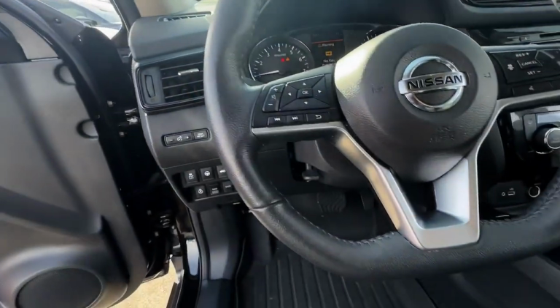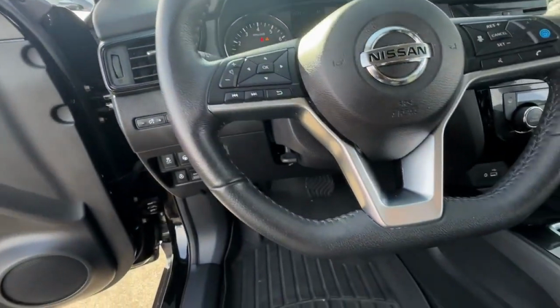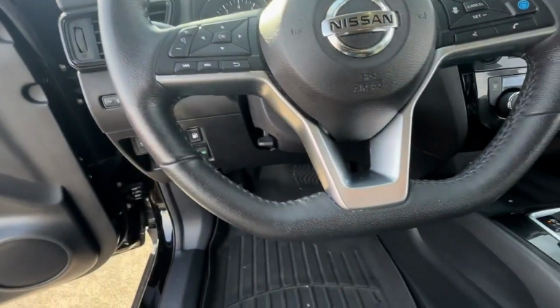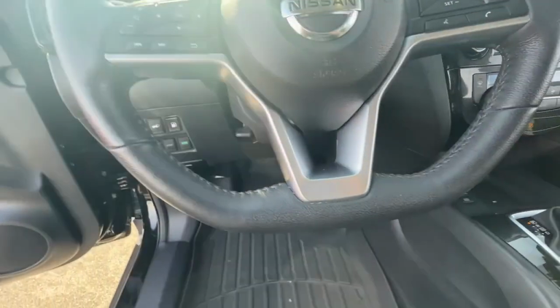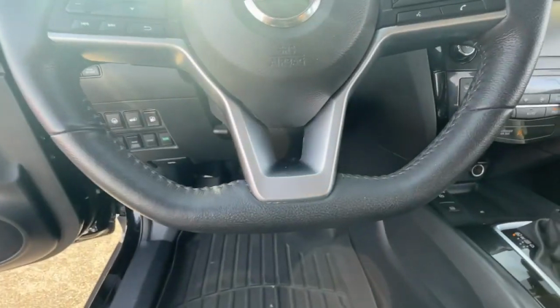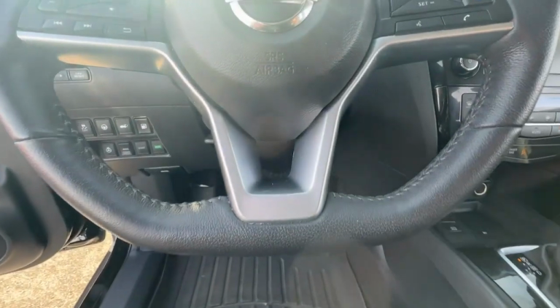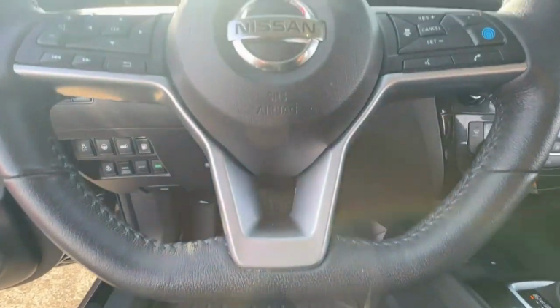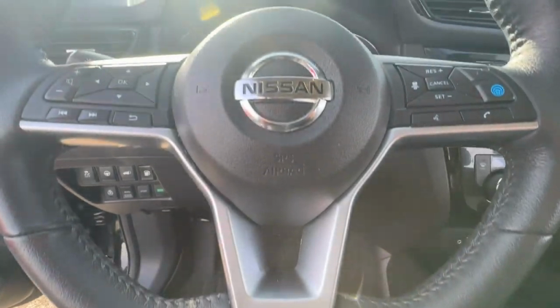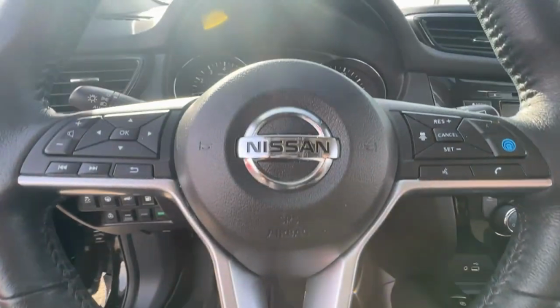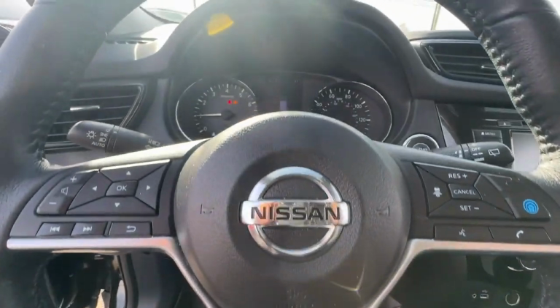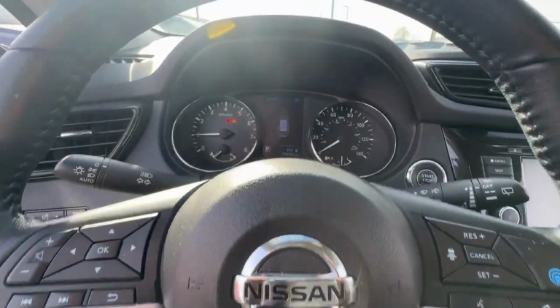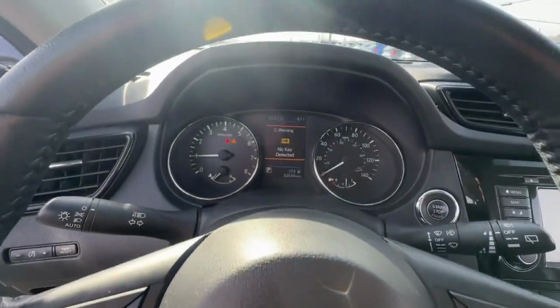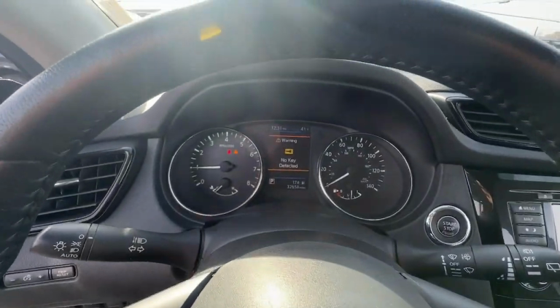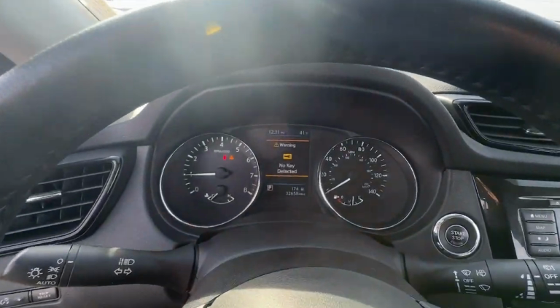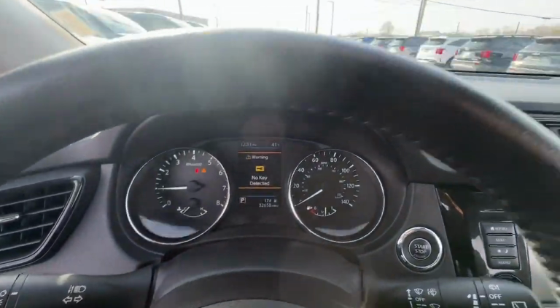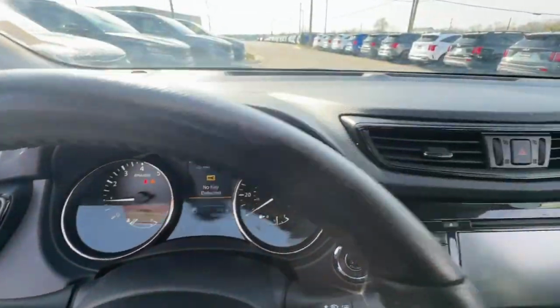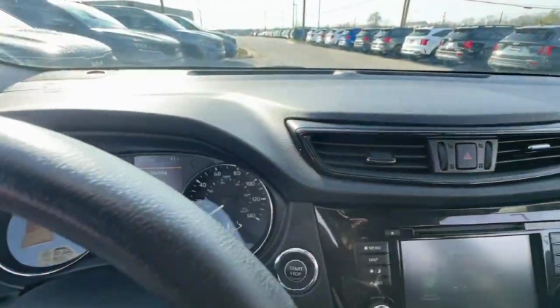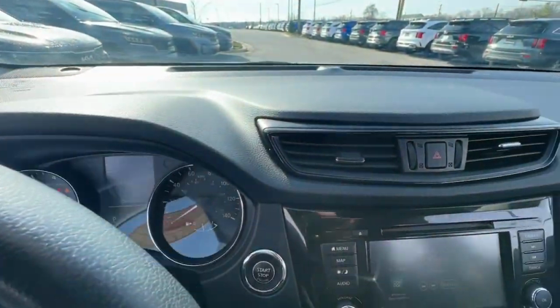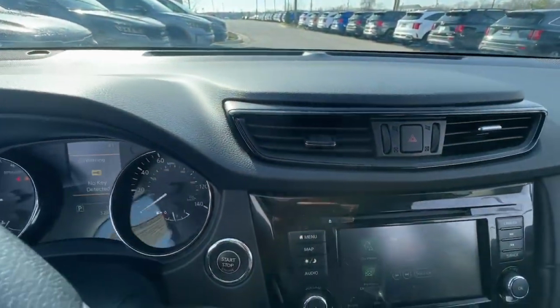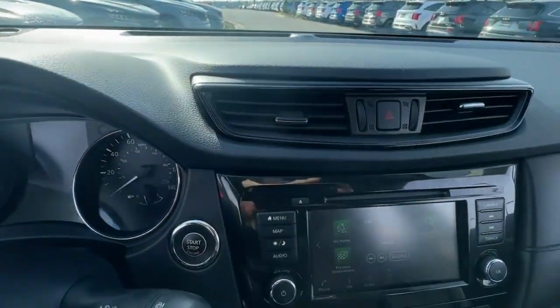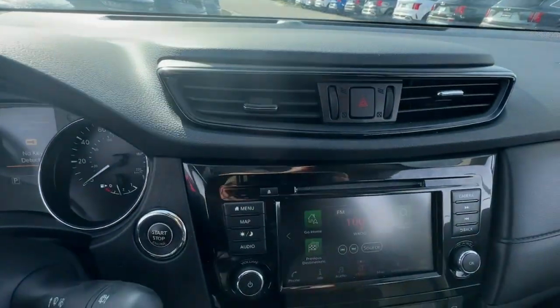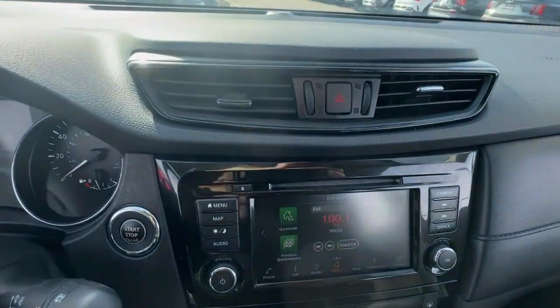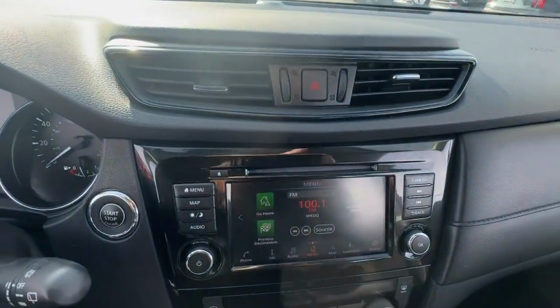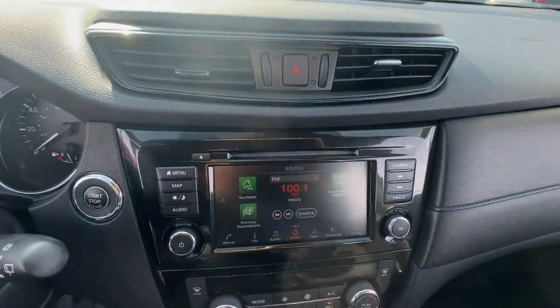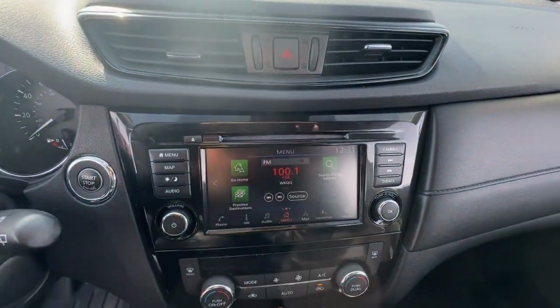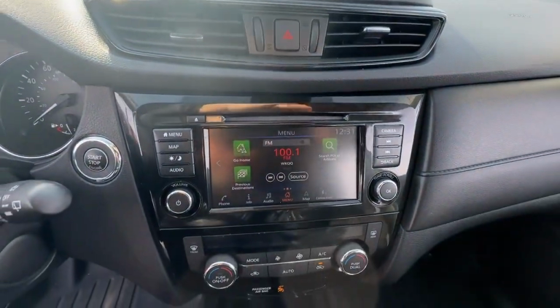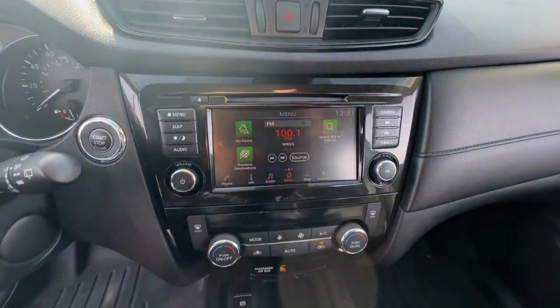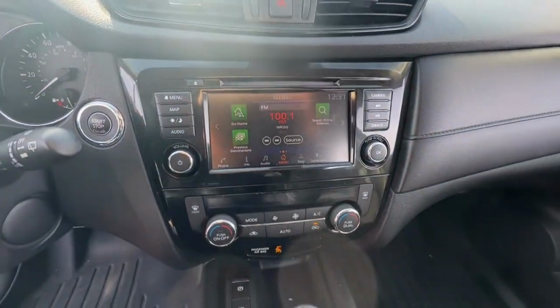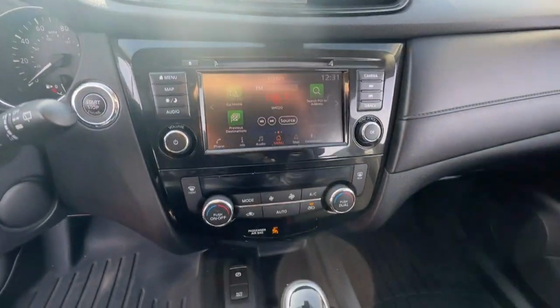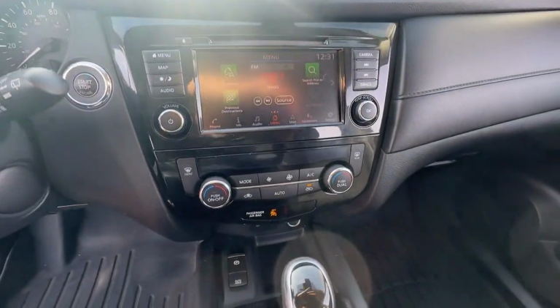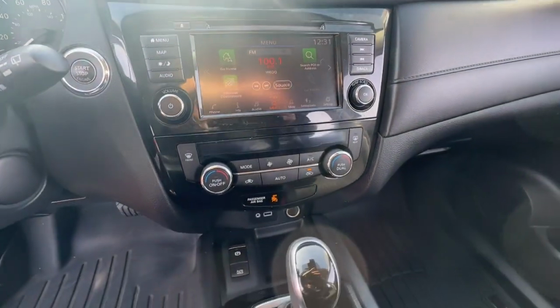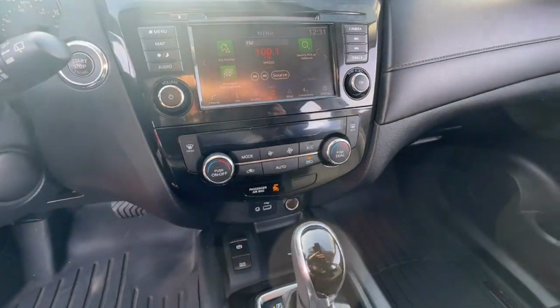Additional features include heated mirrors, satellite radio, lane-keeping assist, Bluetooth, and aluminum wheels.